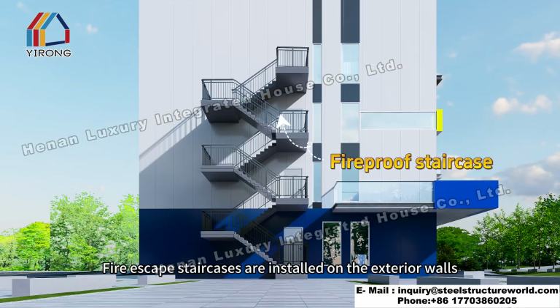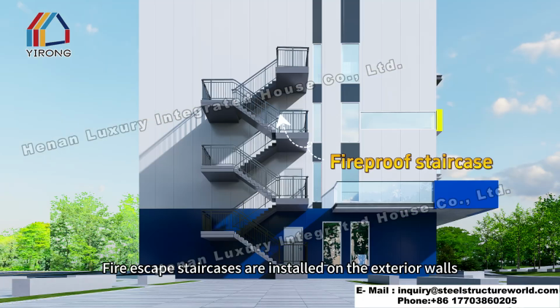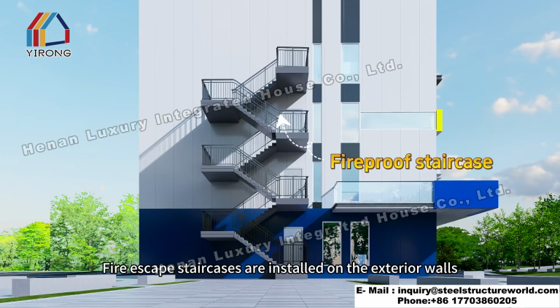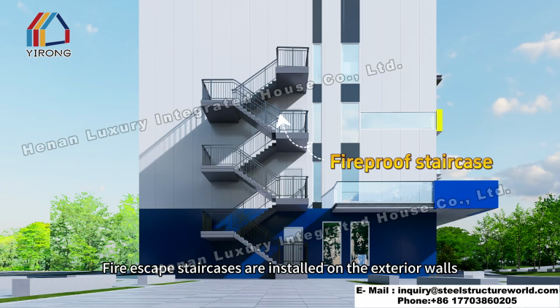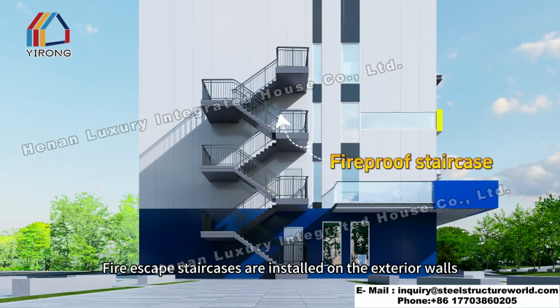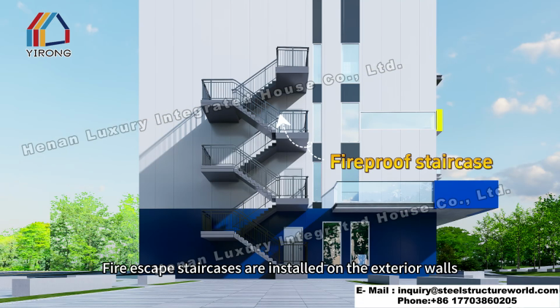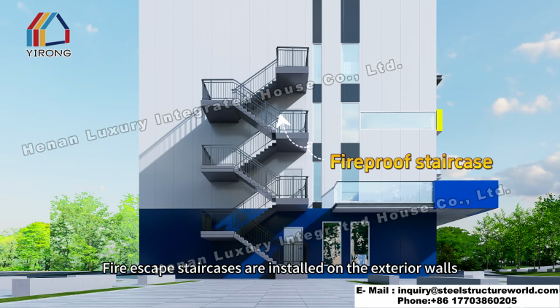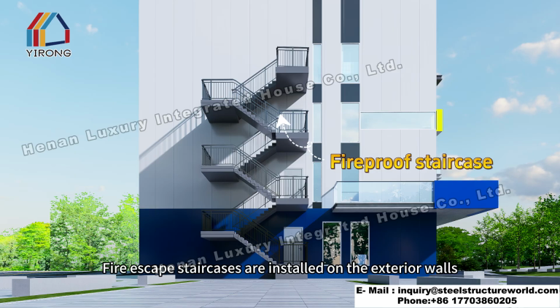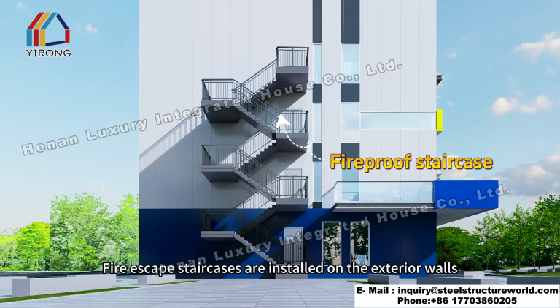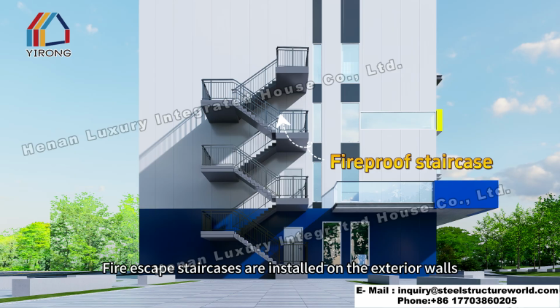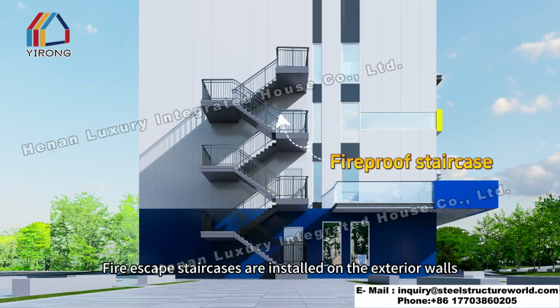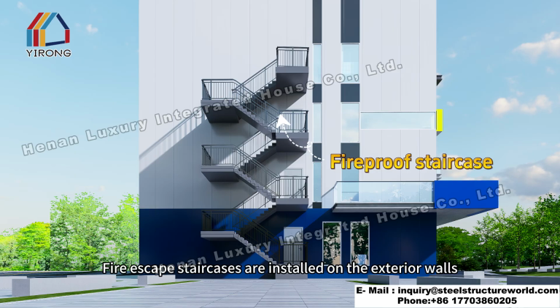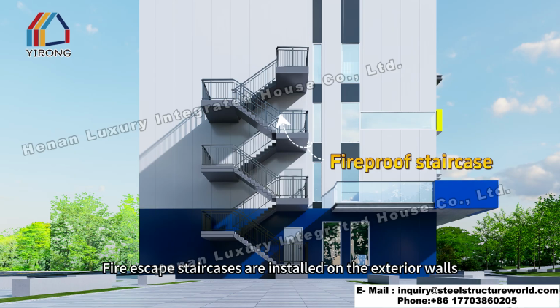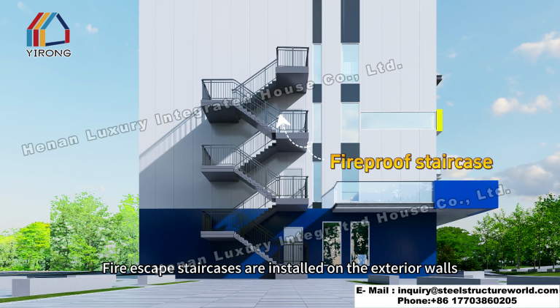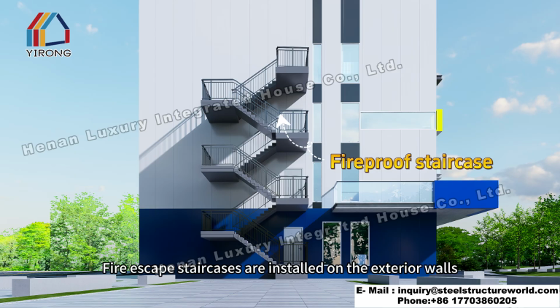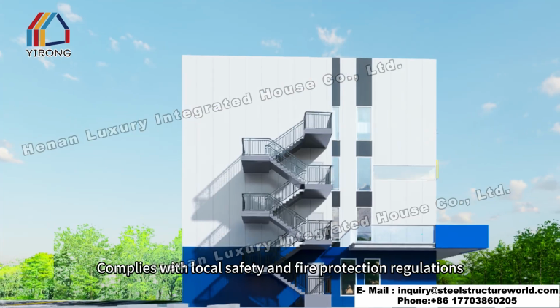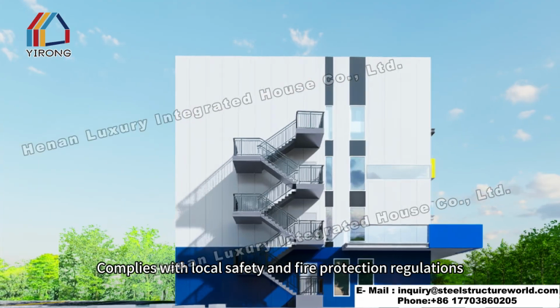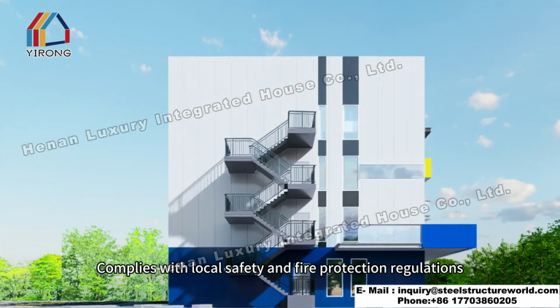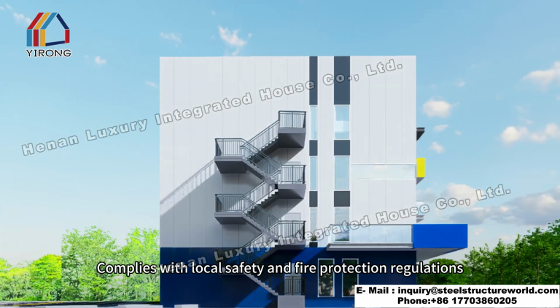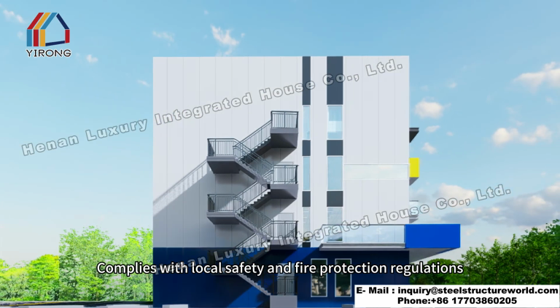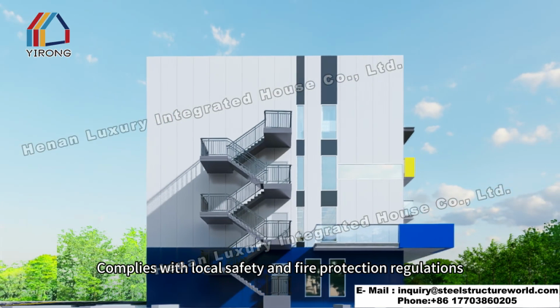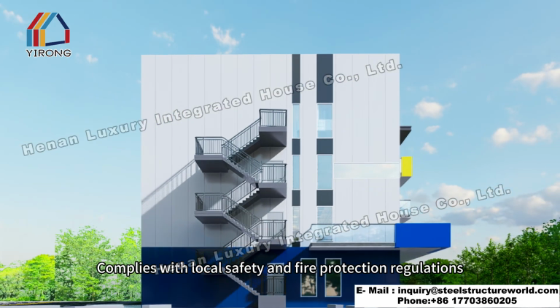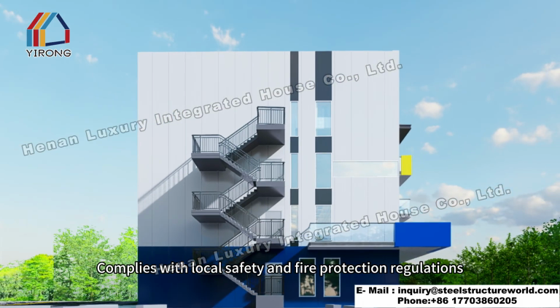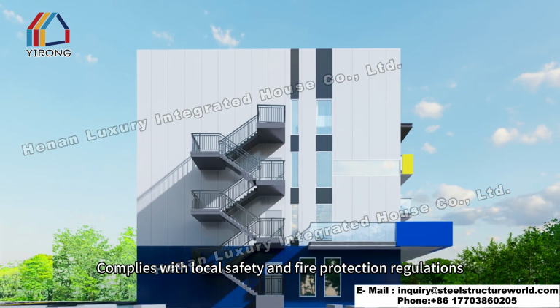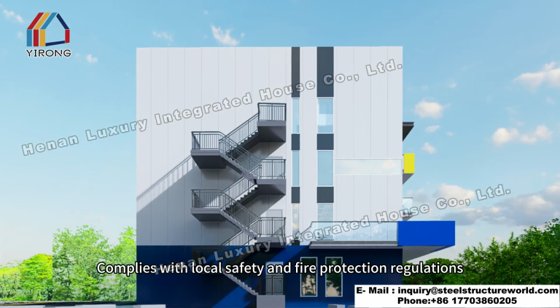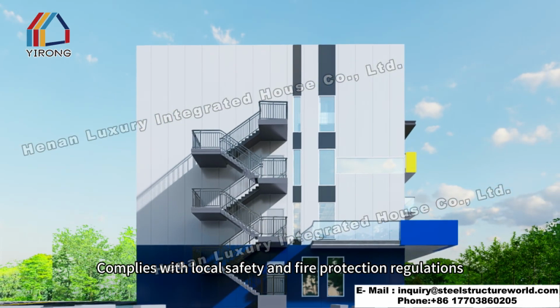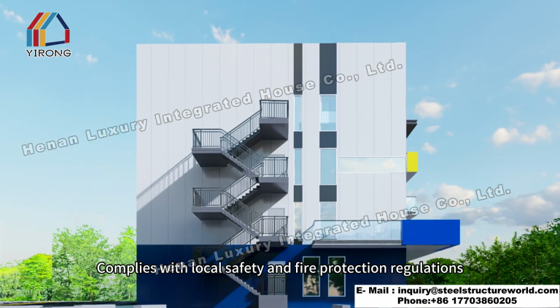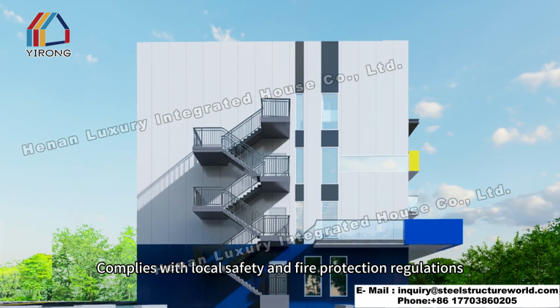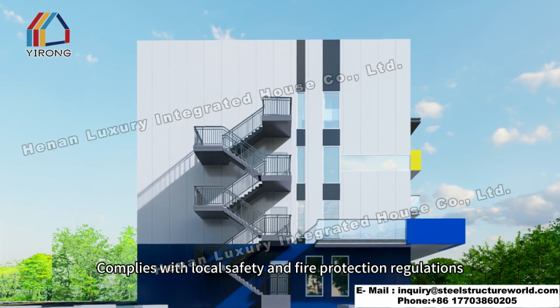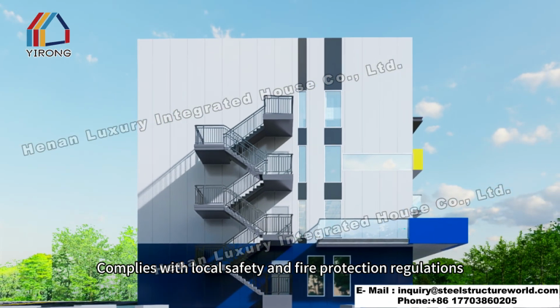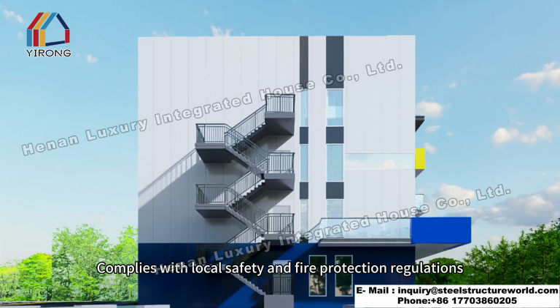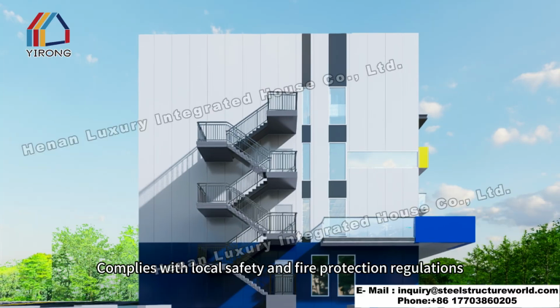Fire escape staircases are installed on the exterior walls, complying with local safety and fire protection regulations.